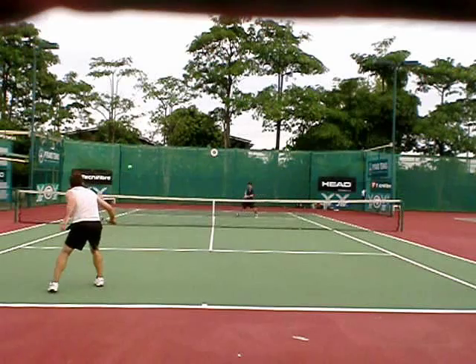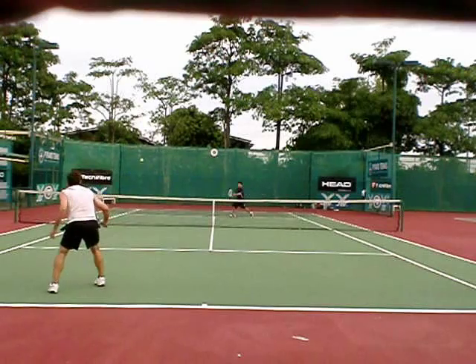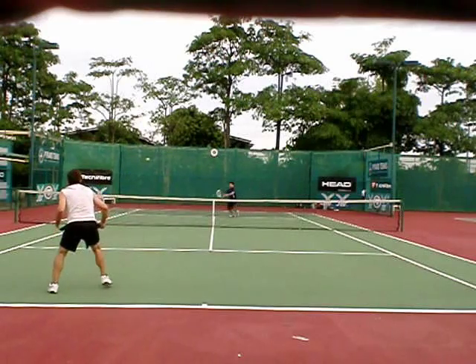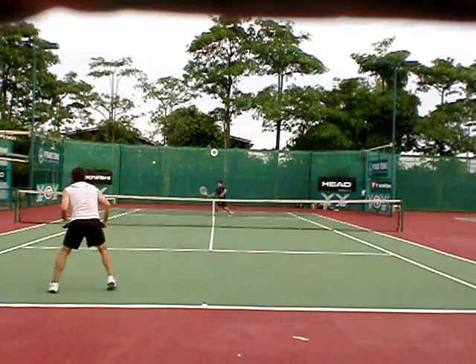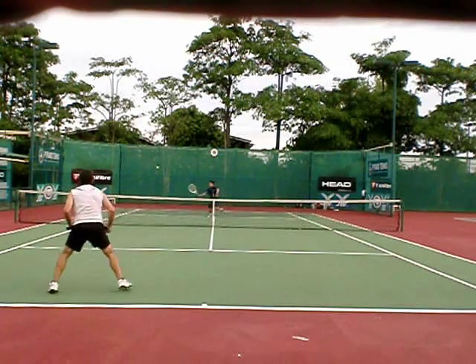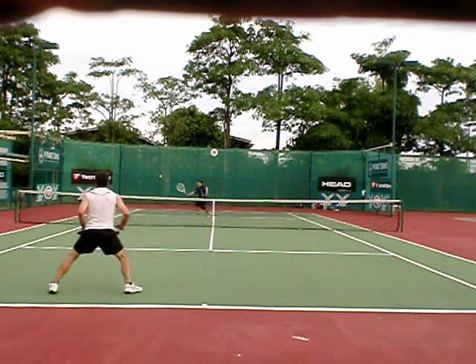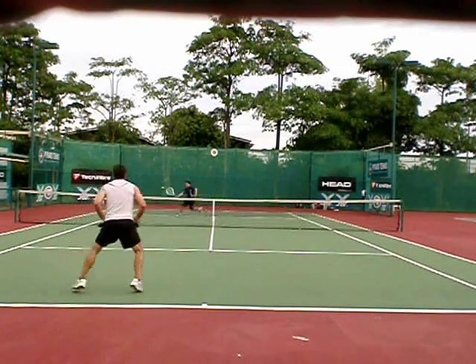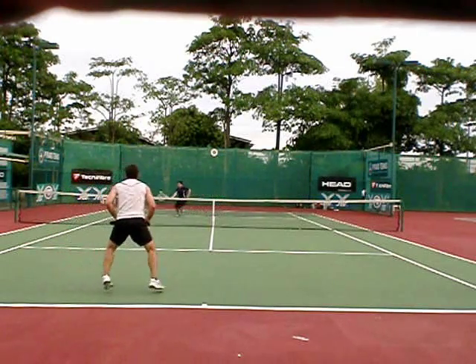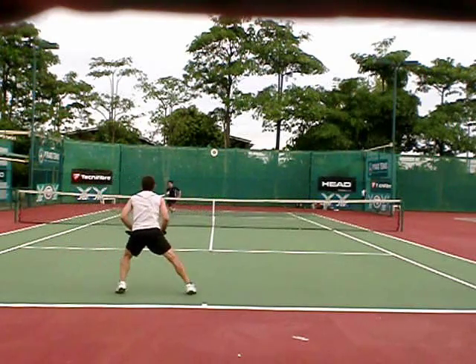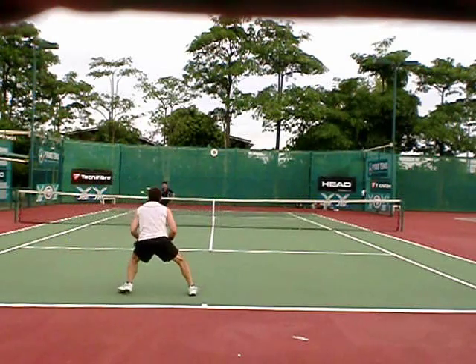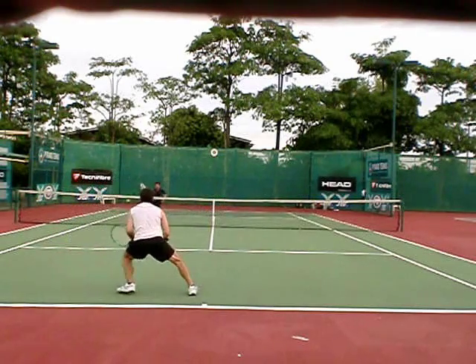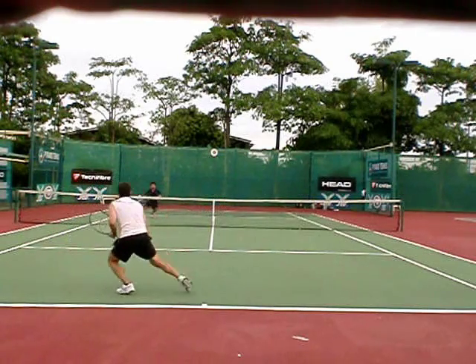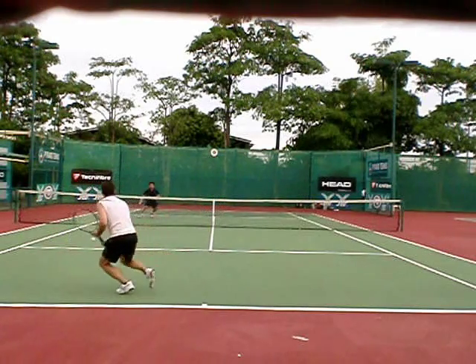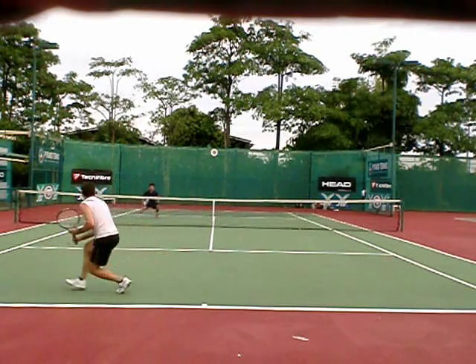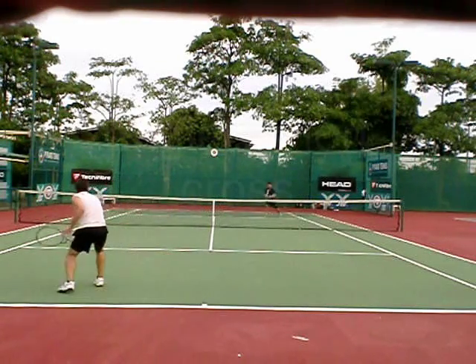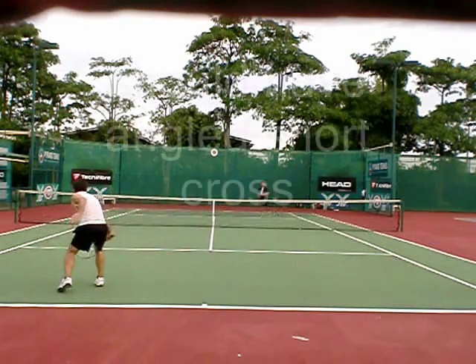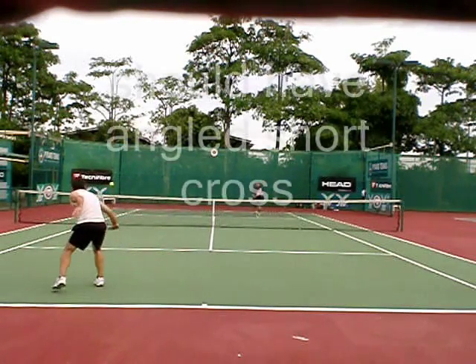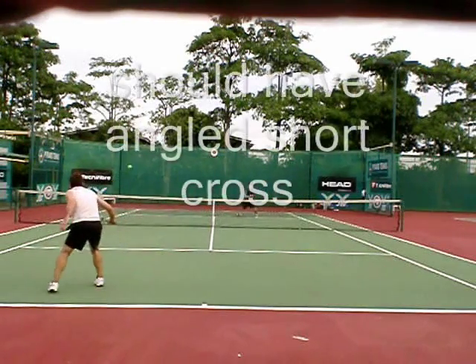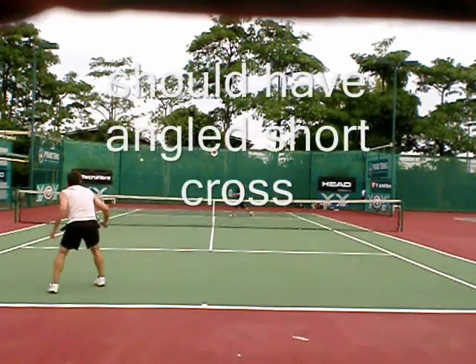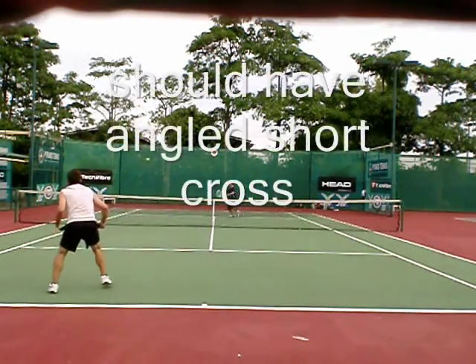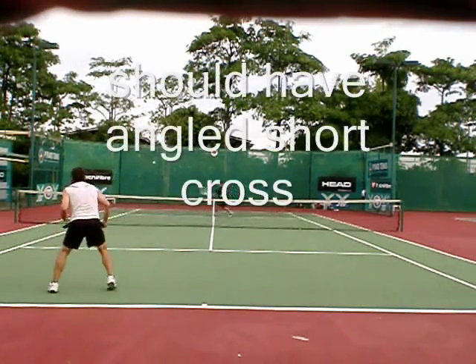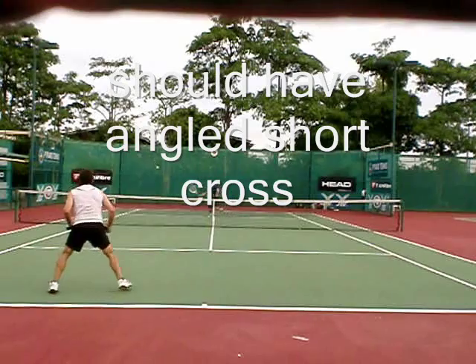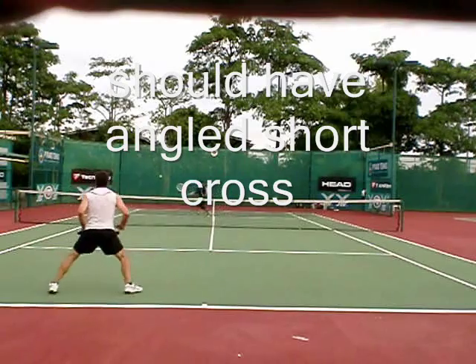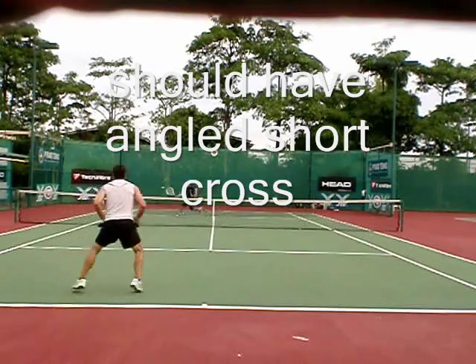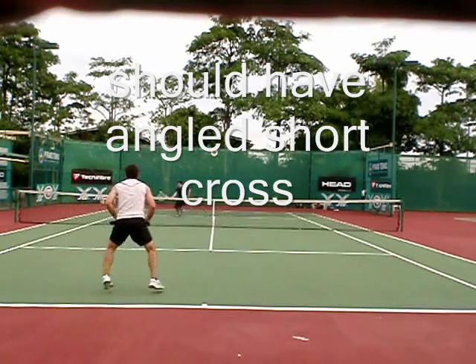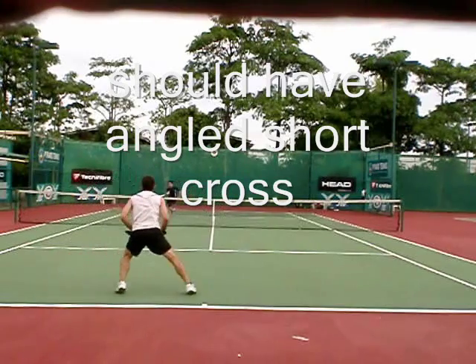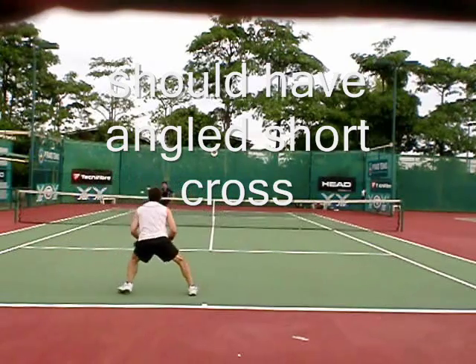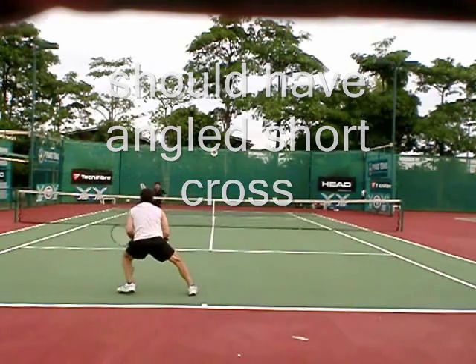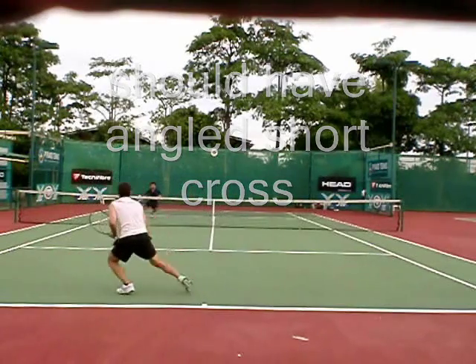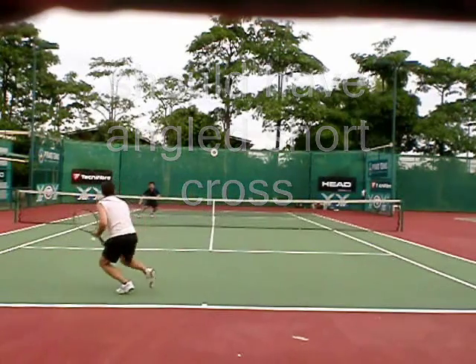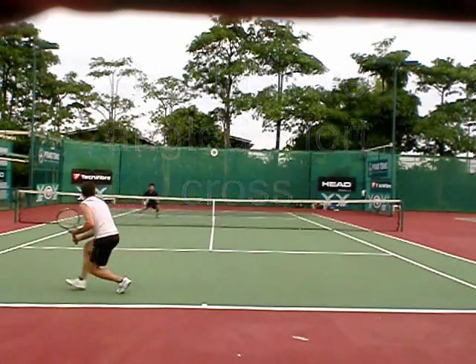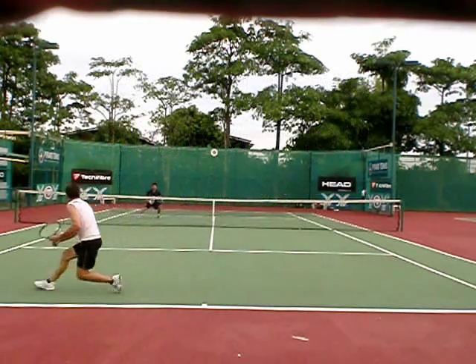He goes to the slice. I got here and I should have gone forehand short angle, but I think I went to his backhand because his forehand has just been ridiculous.